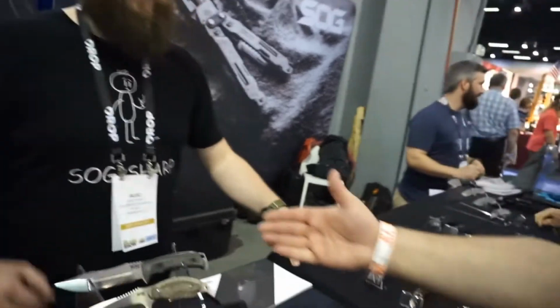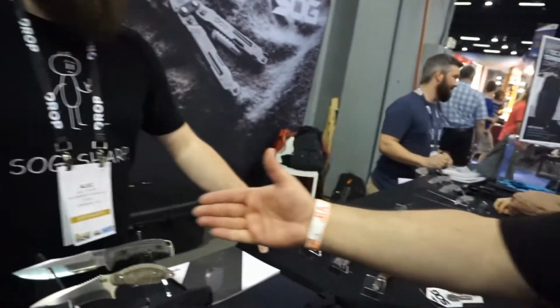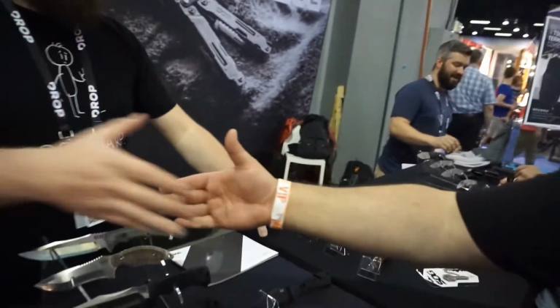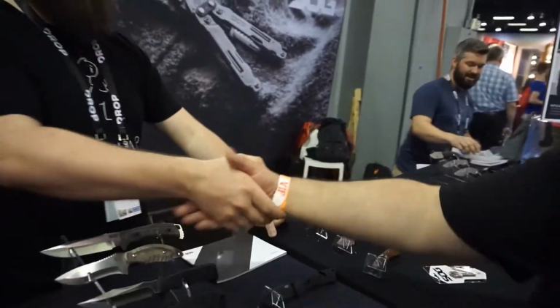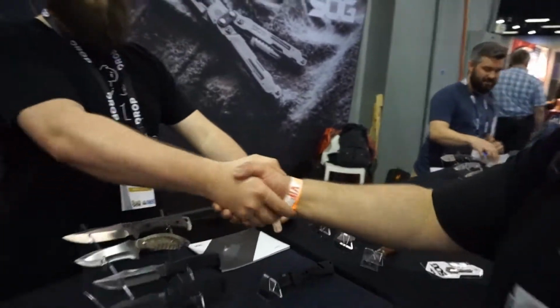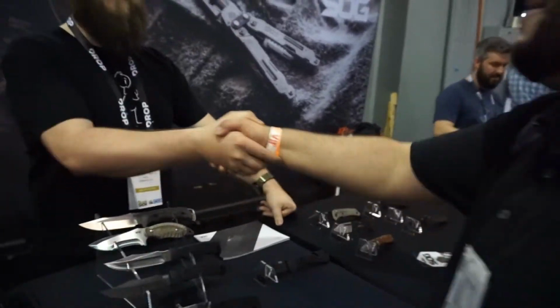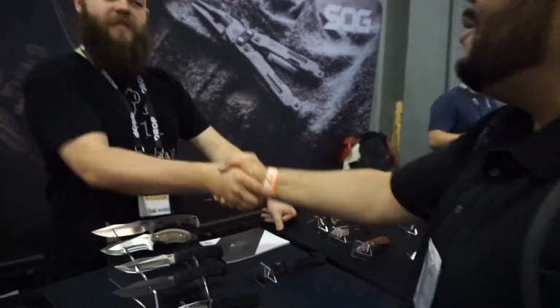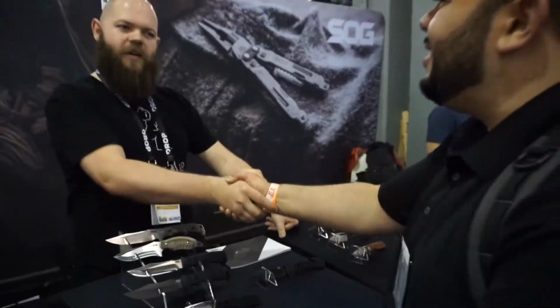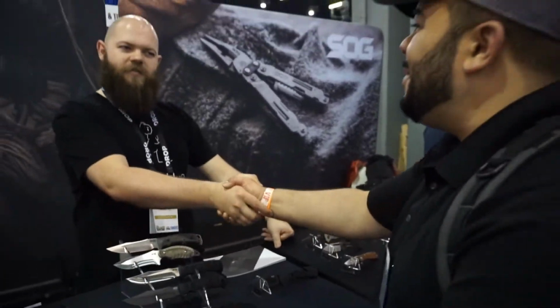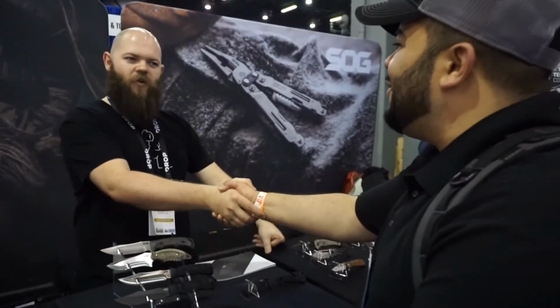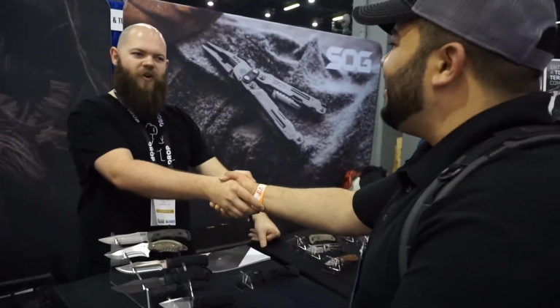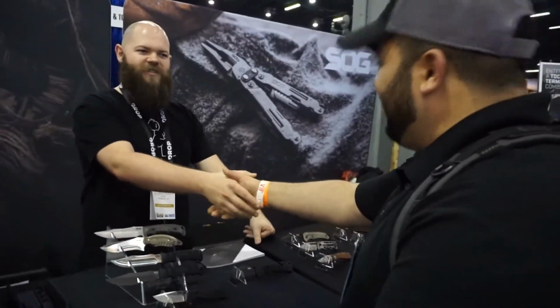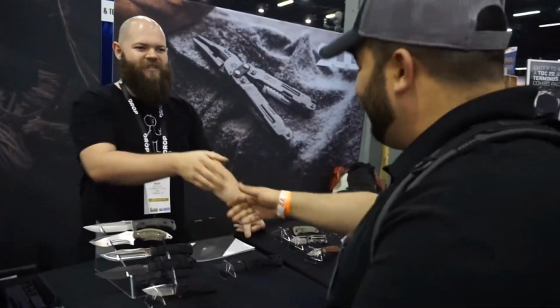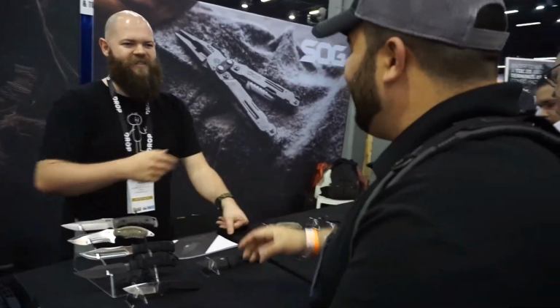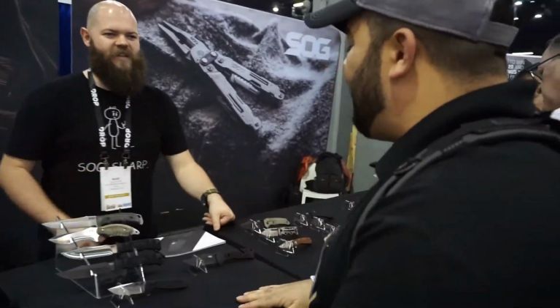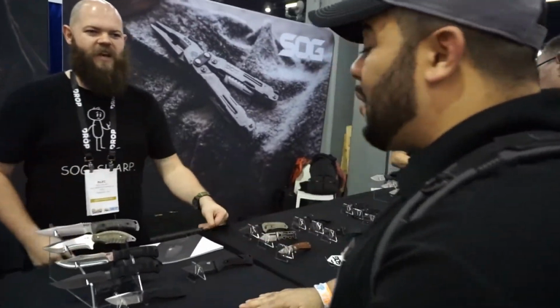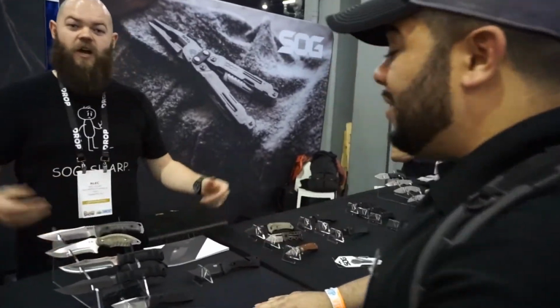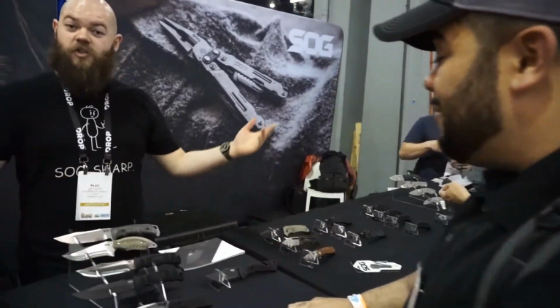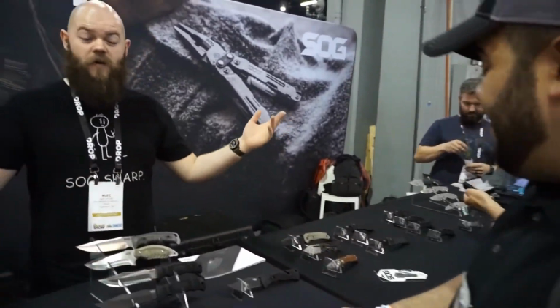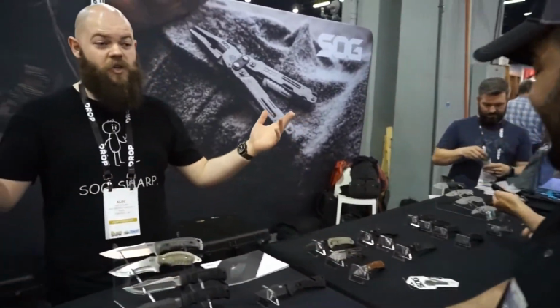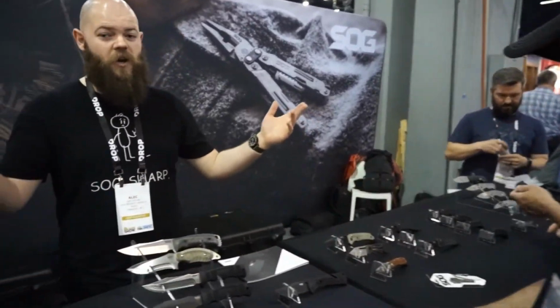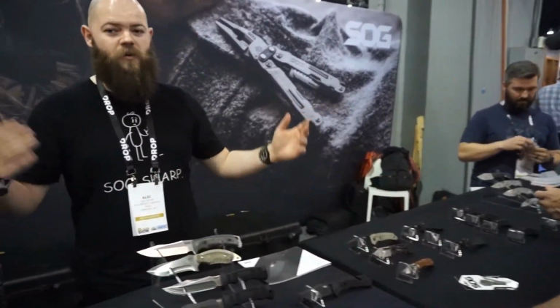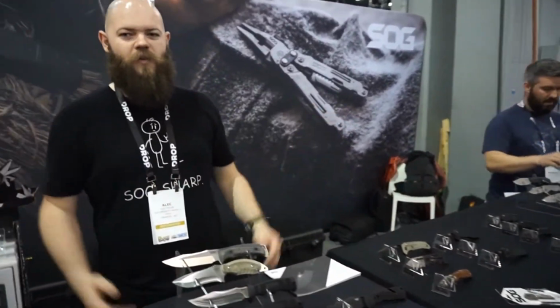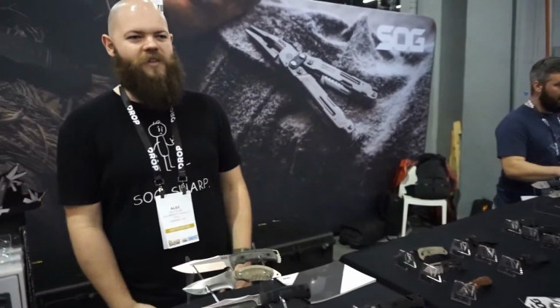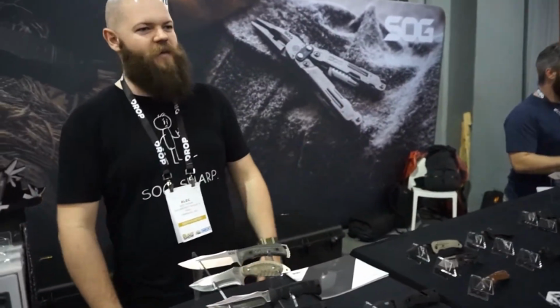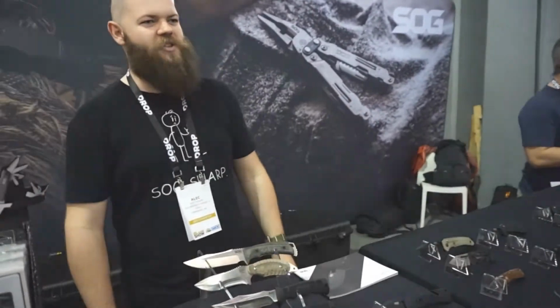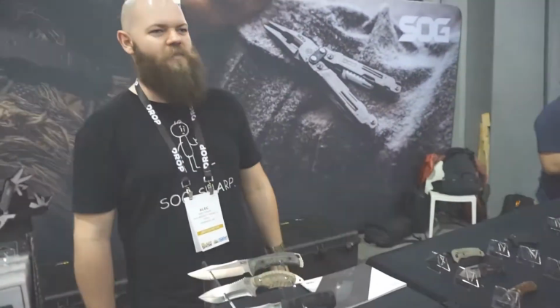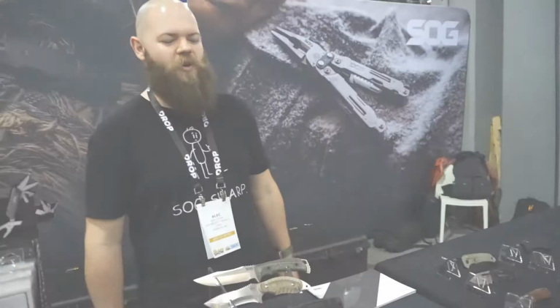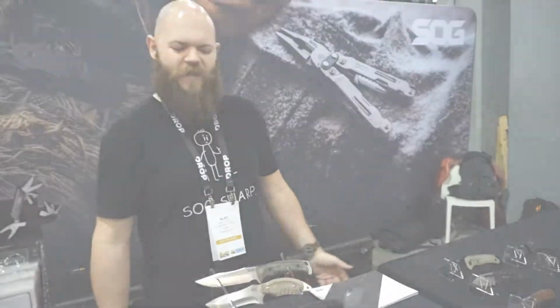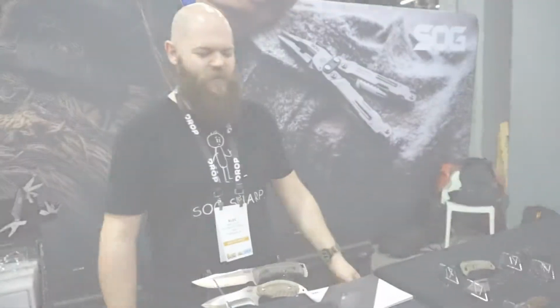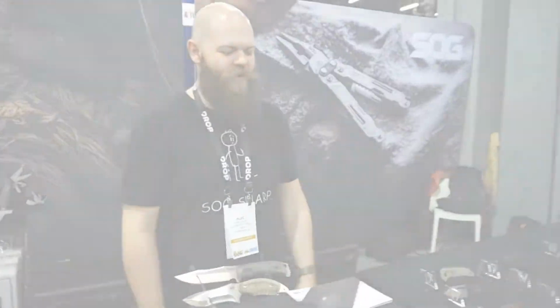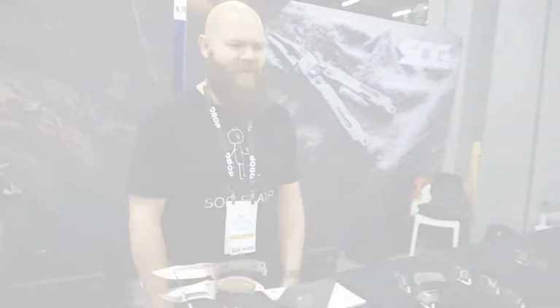Thank you so much for taking a moment to speak to us. Not a problem, of course. Take care and enjoy the show. Thanks — it's all about the Blade Show, that's why we're here.